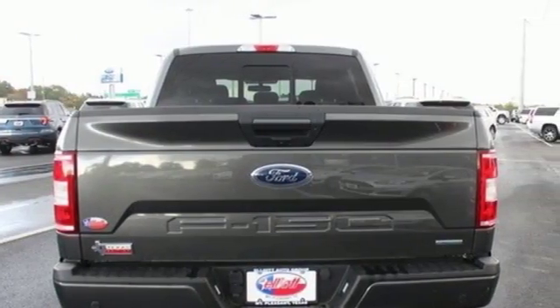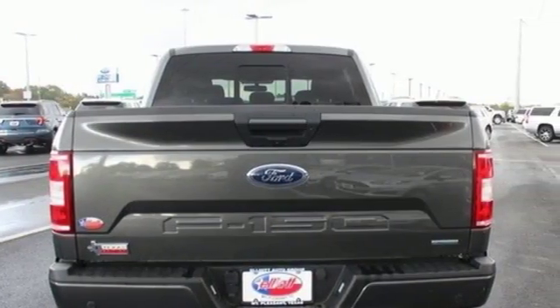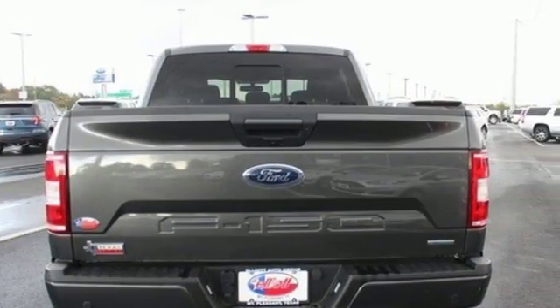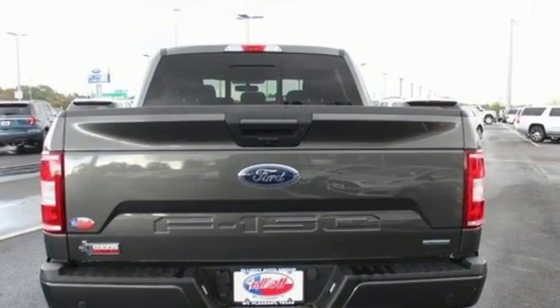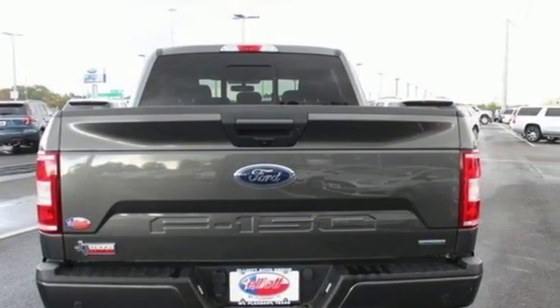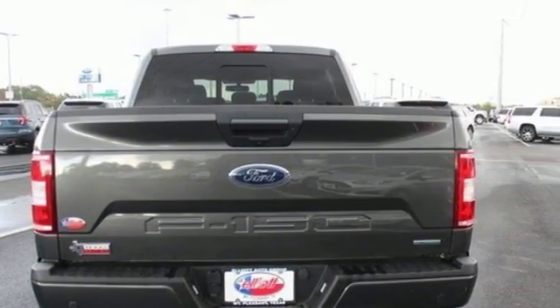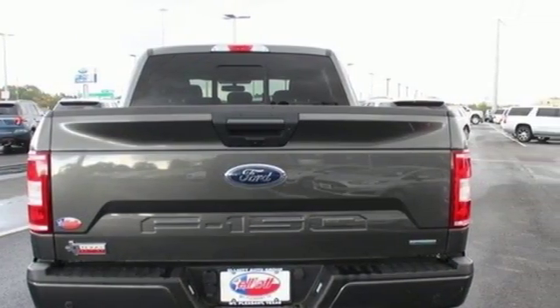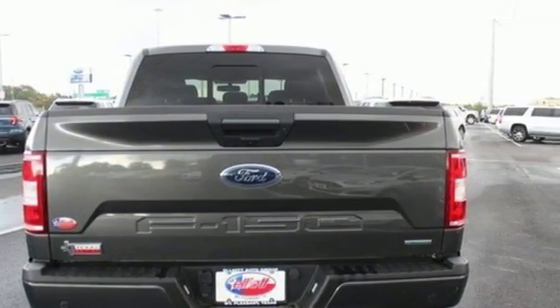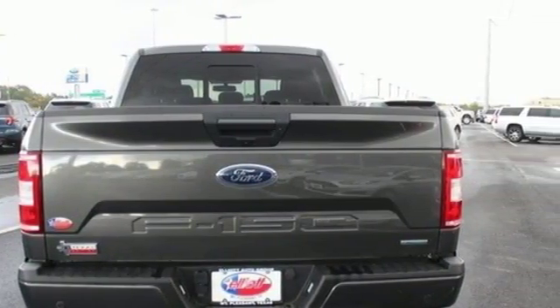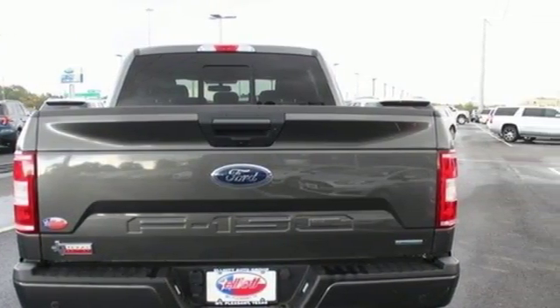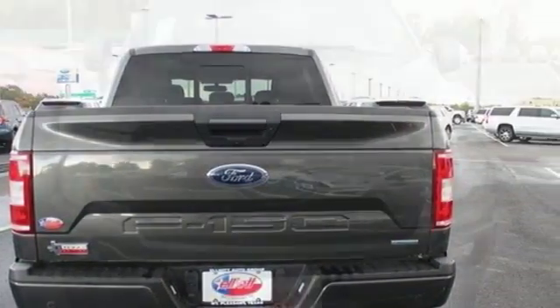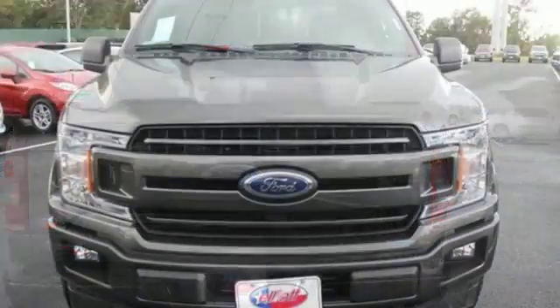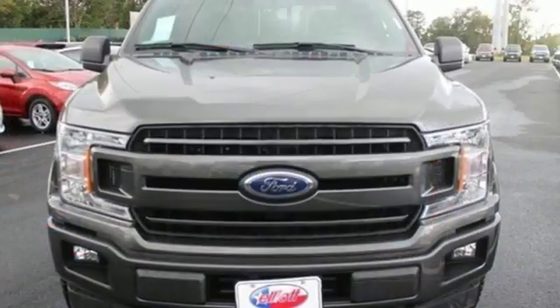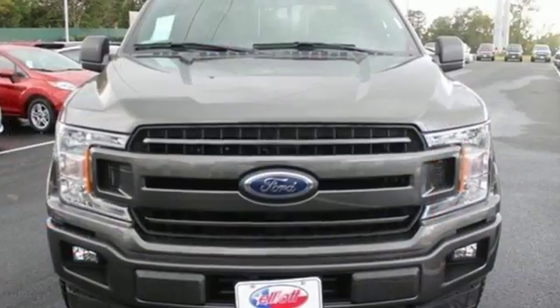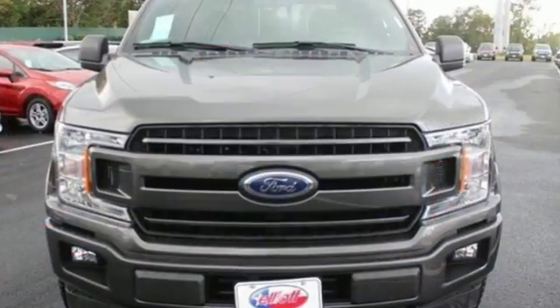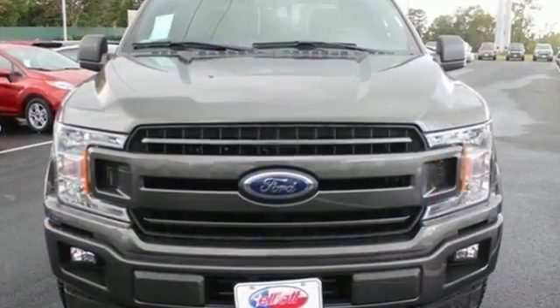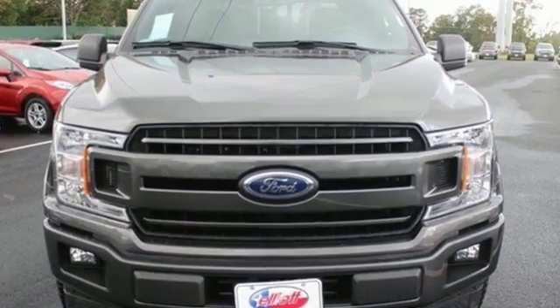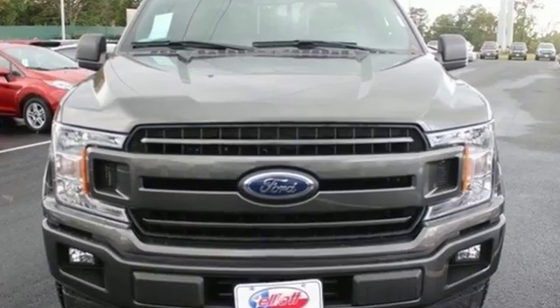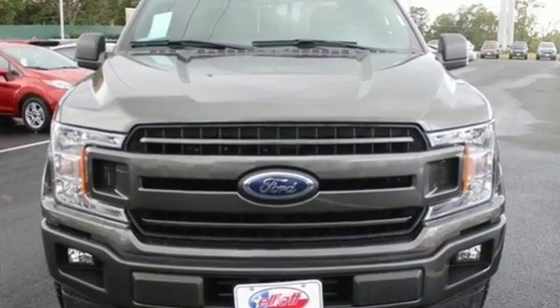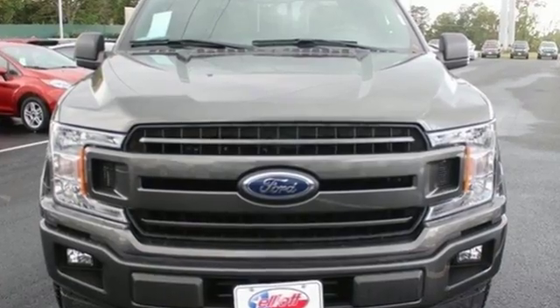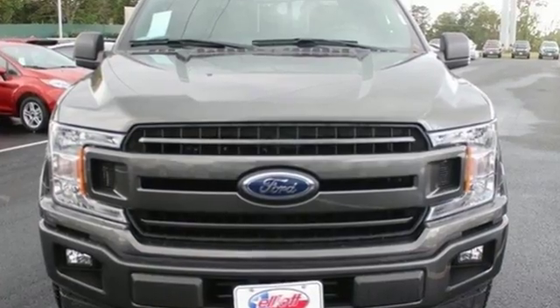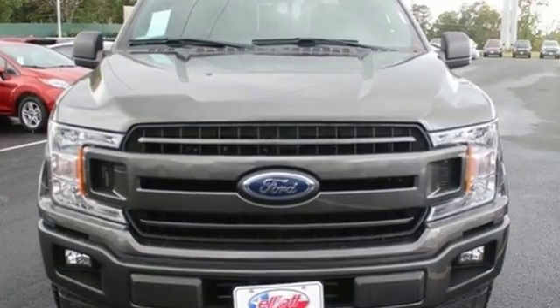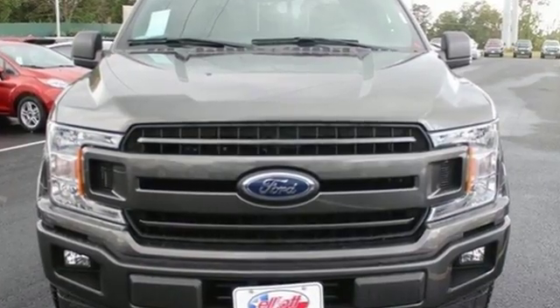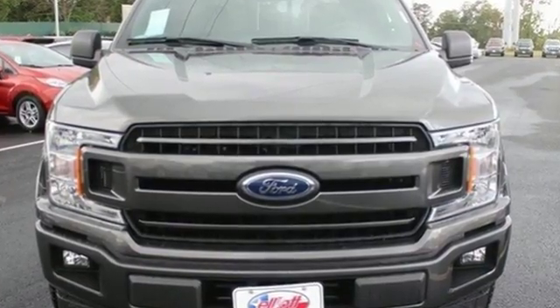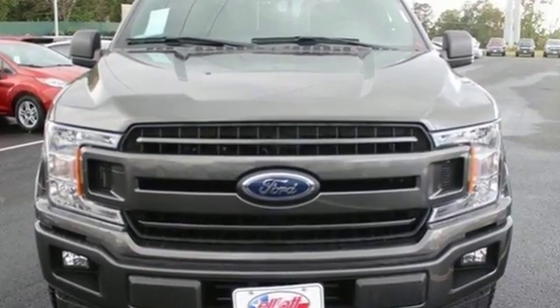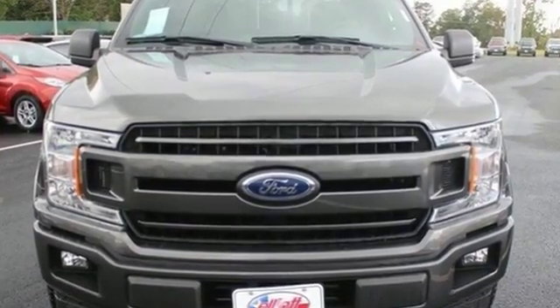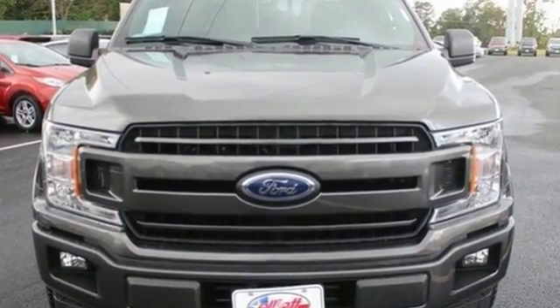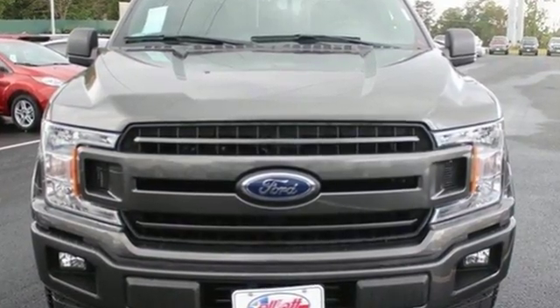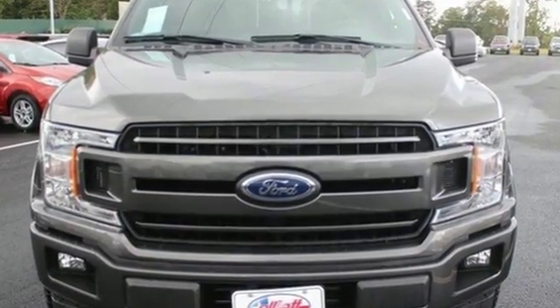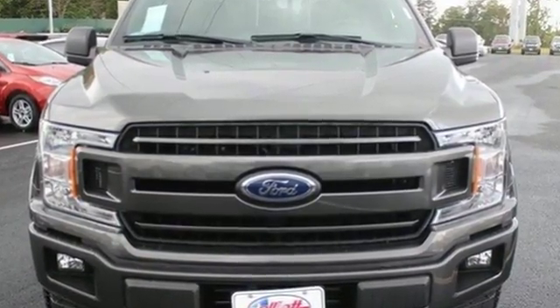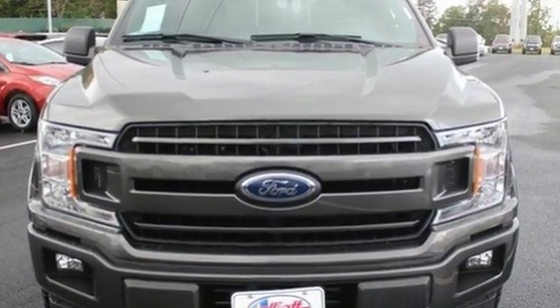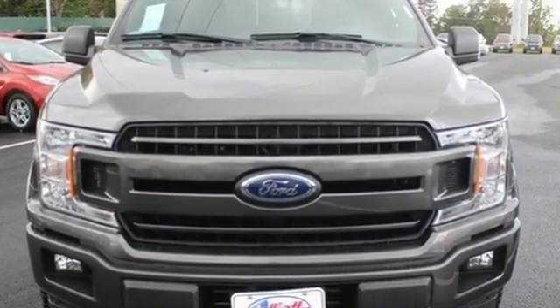Ford is America's best-selling vehicle brand. Driving is believing. Test drive it today.